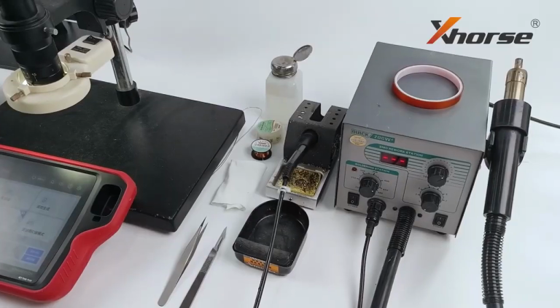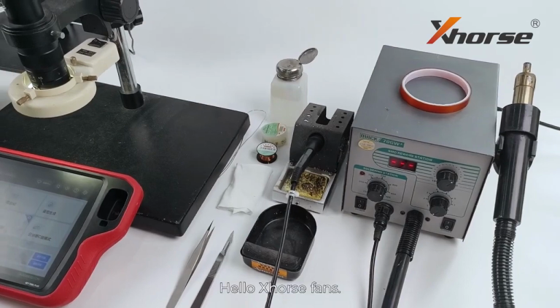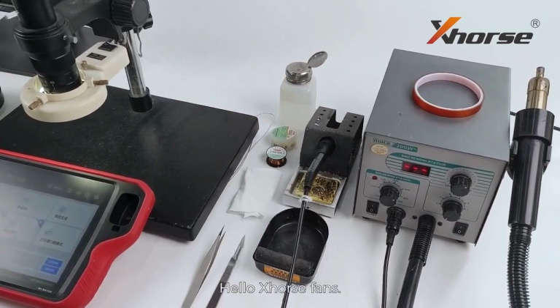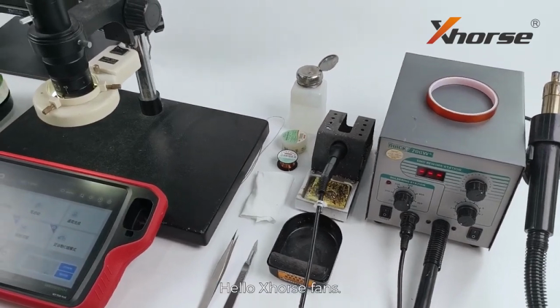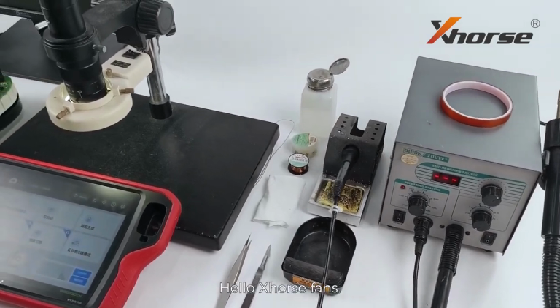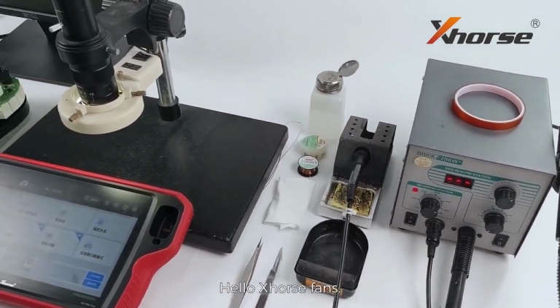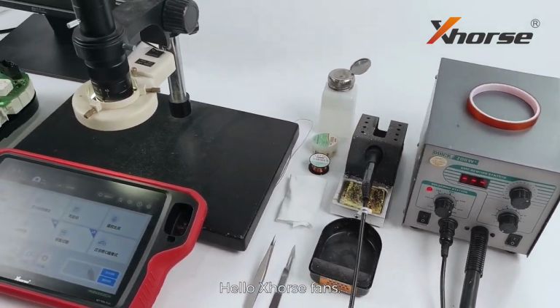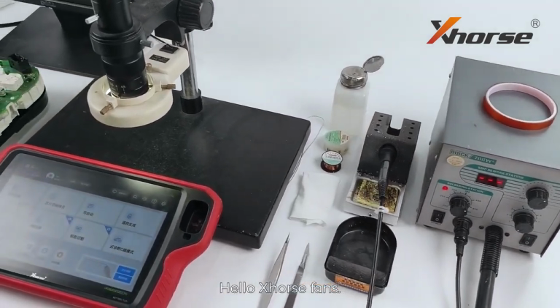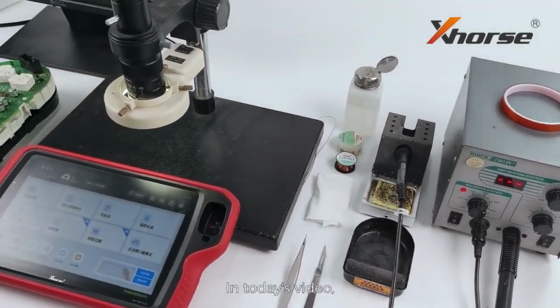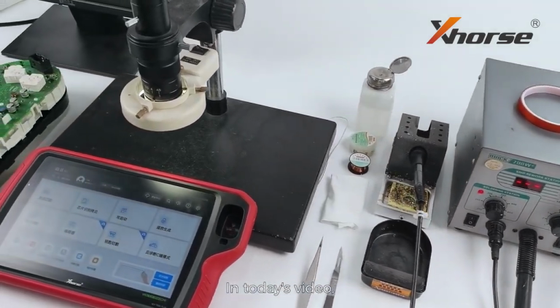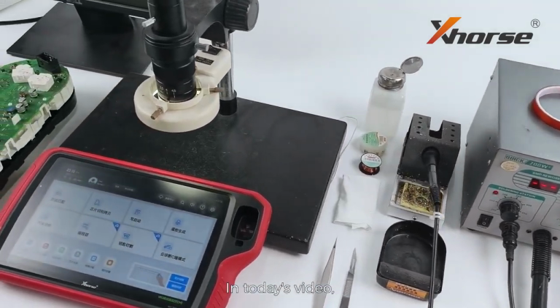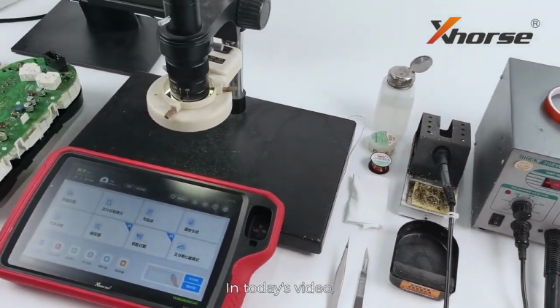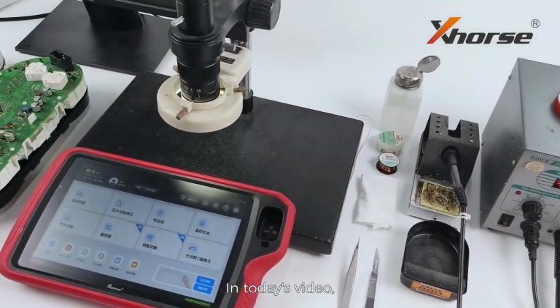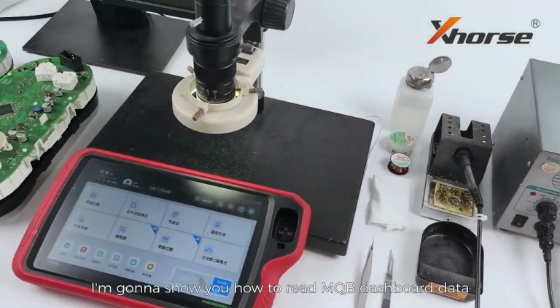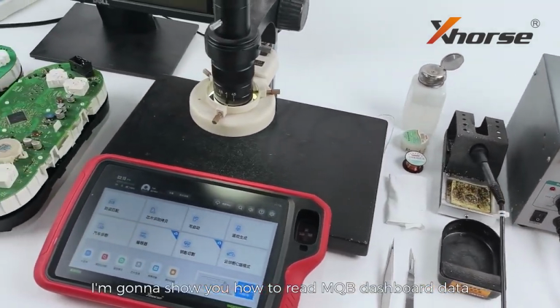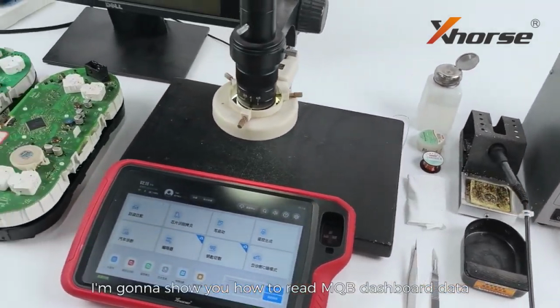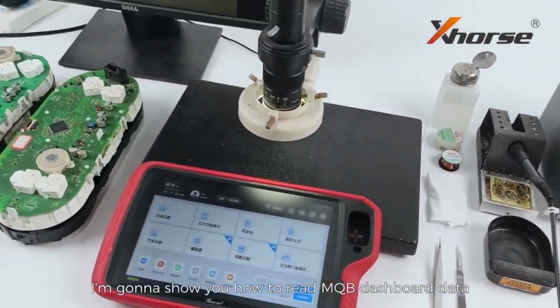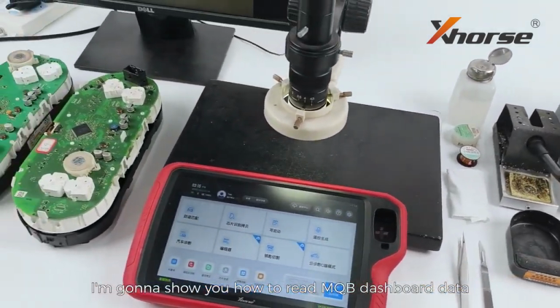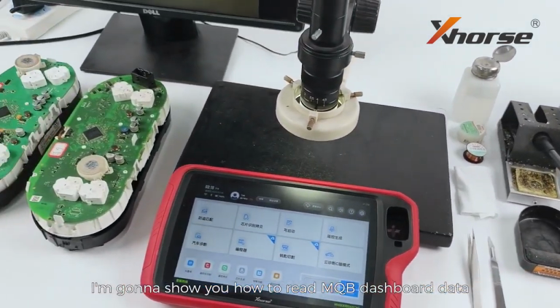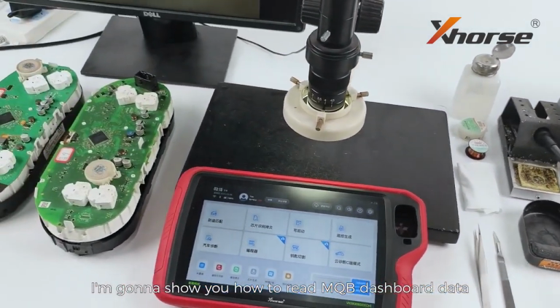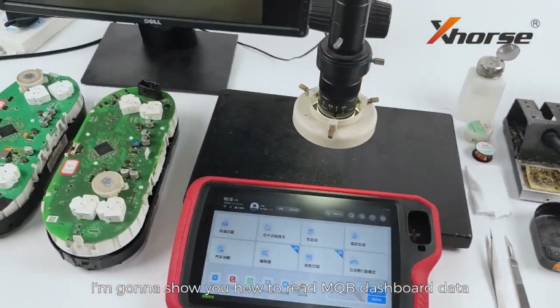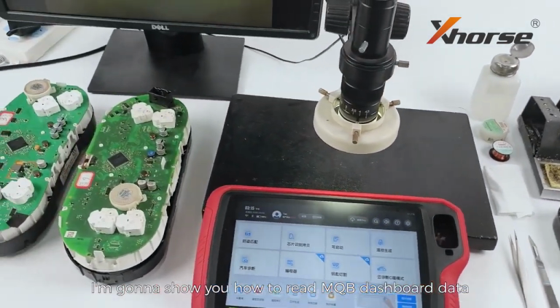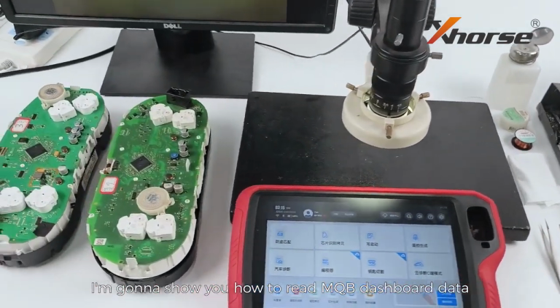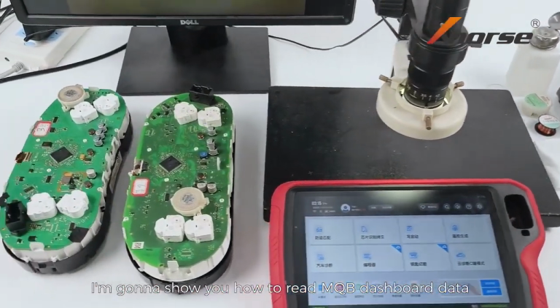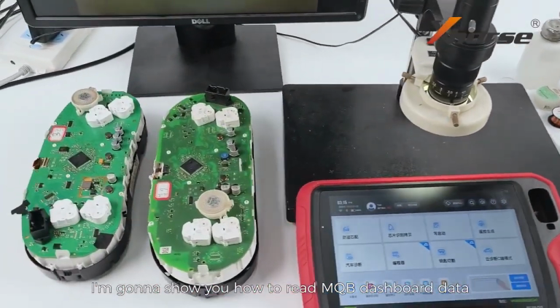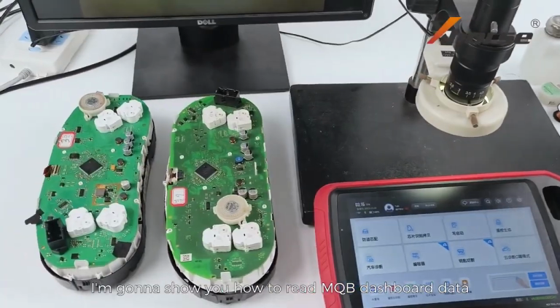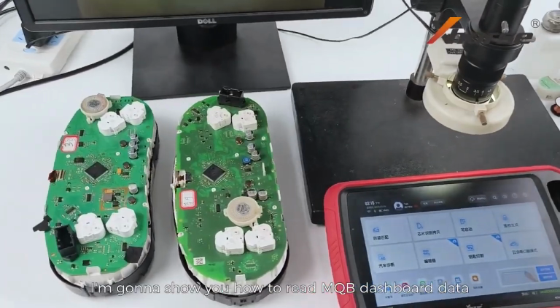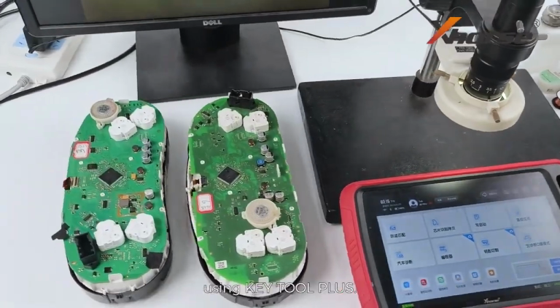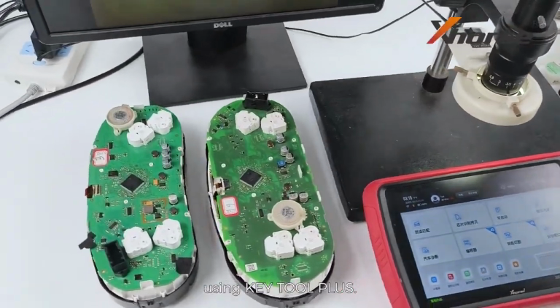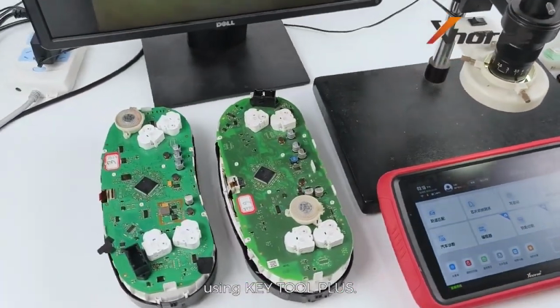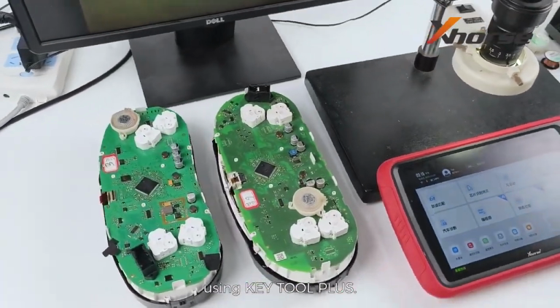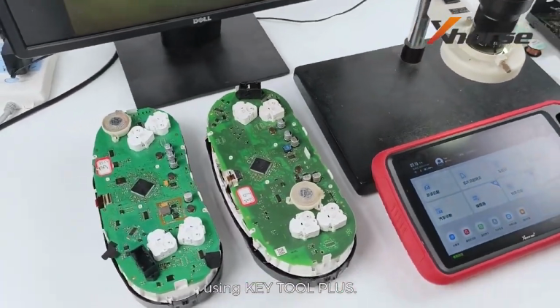Hello X-Works fans! In today's video, I'm gonna show you how to read MQB dashboard data using Key2 Plus.